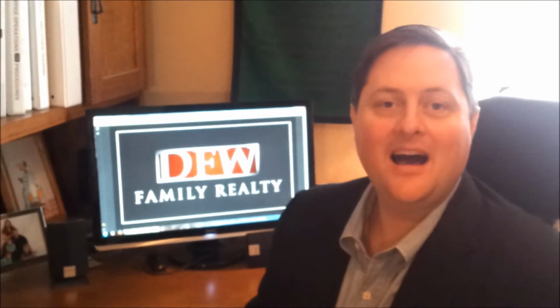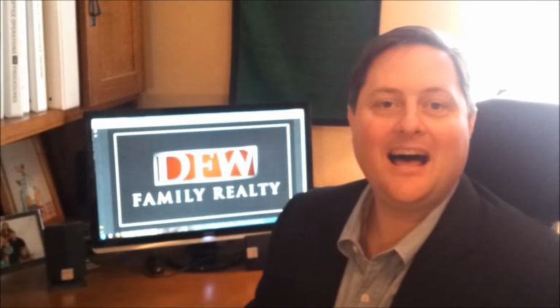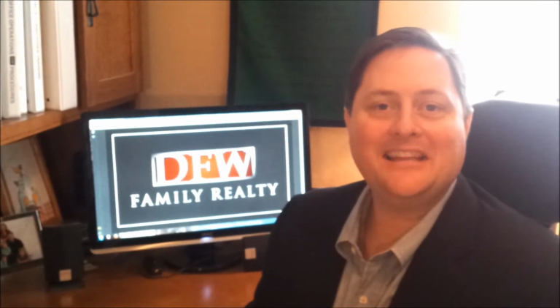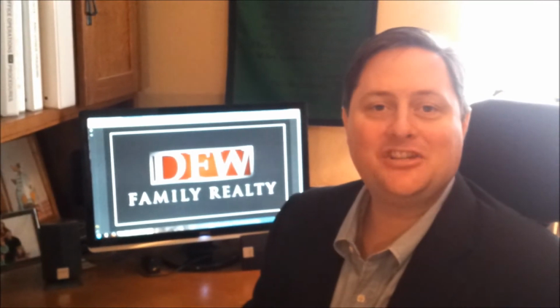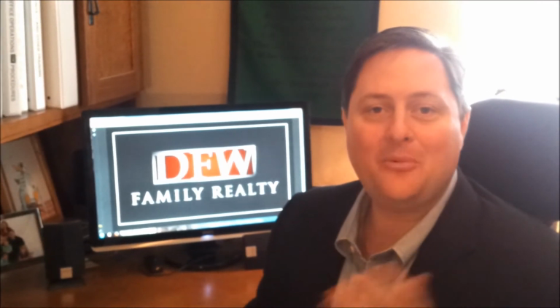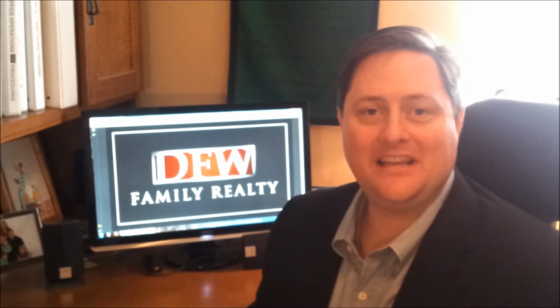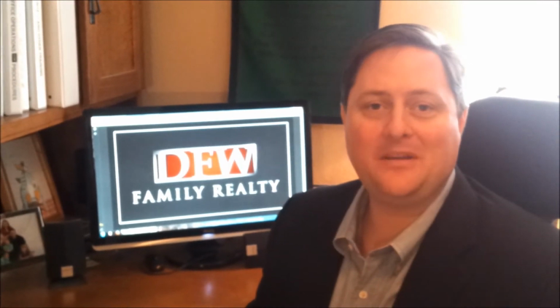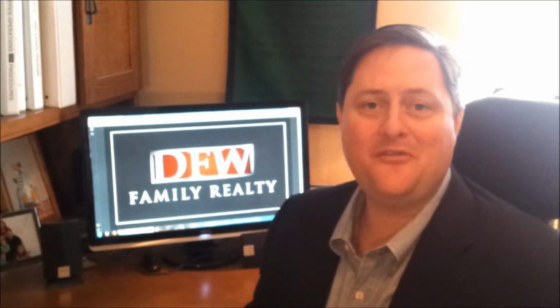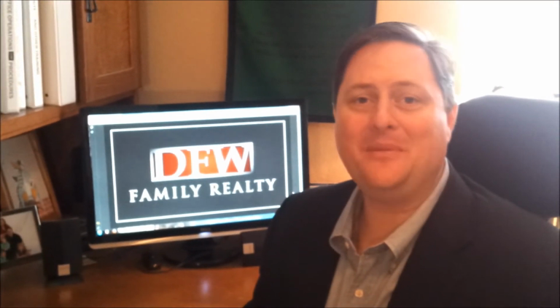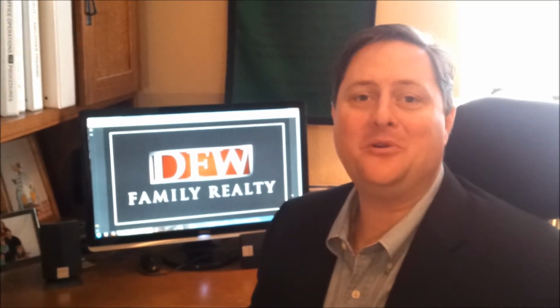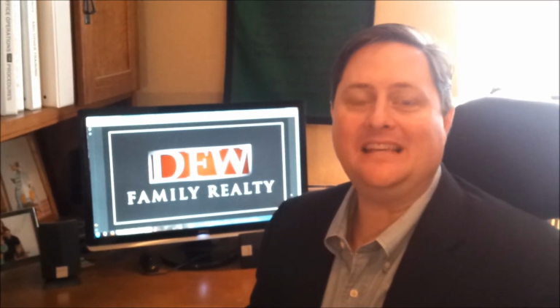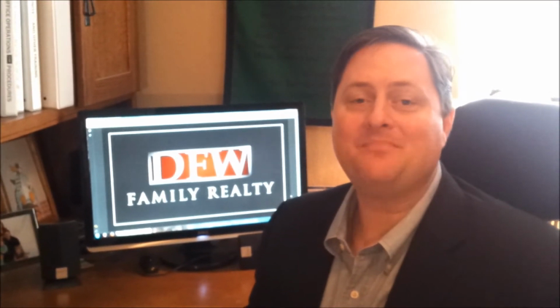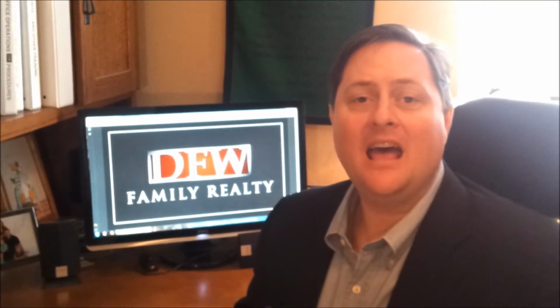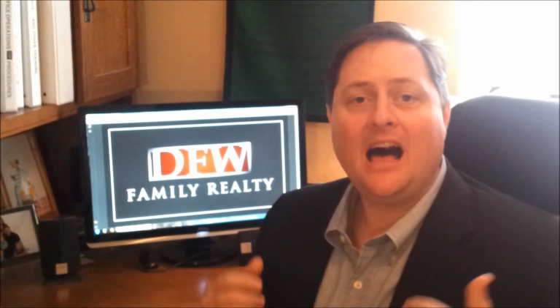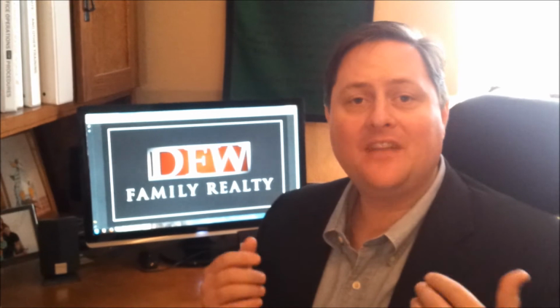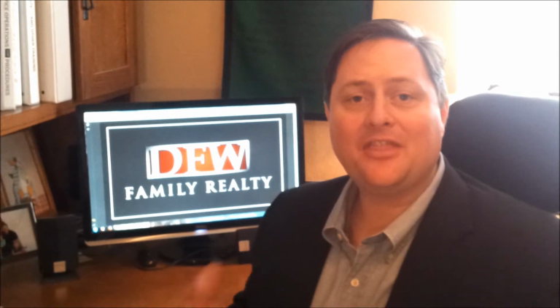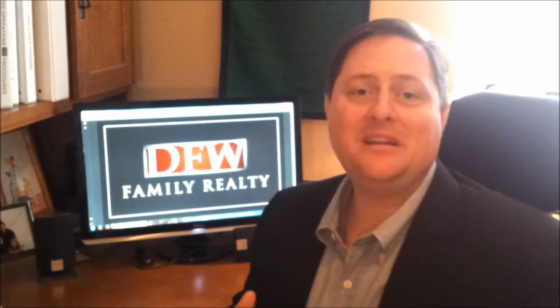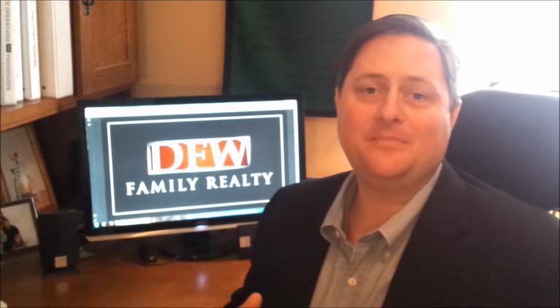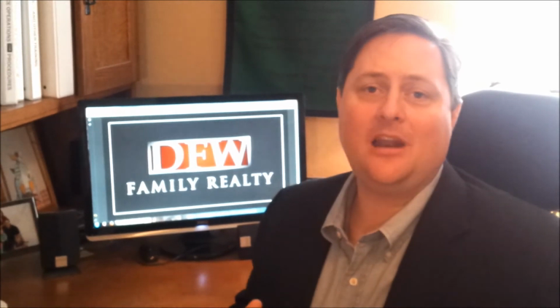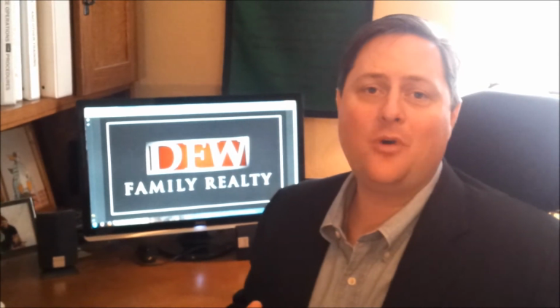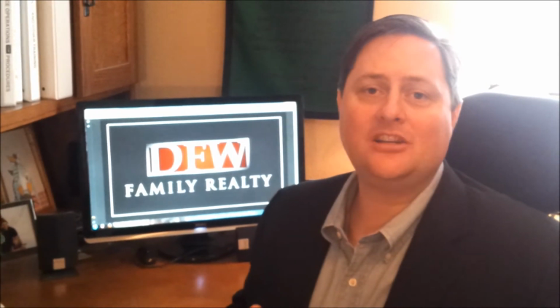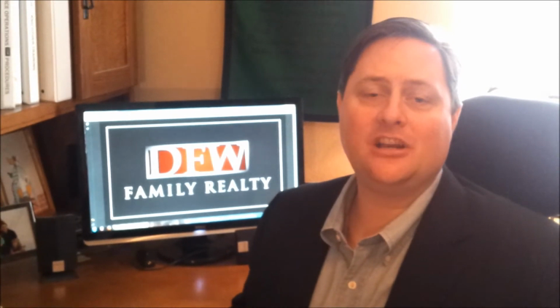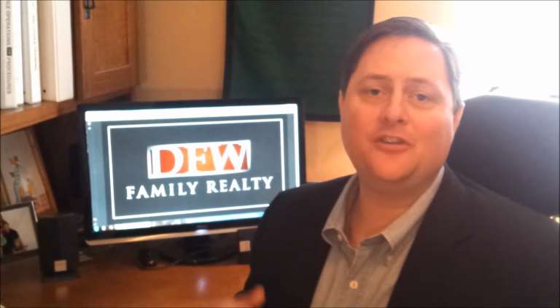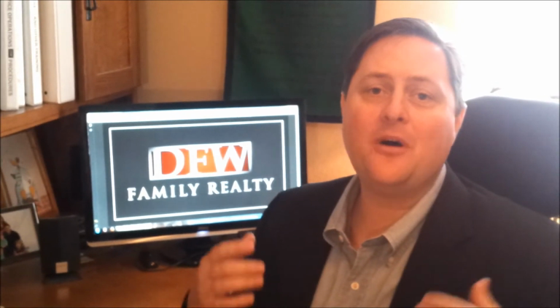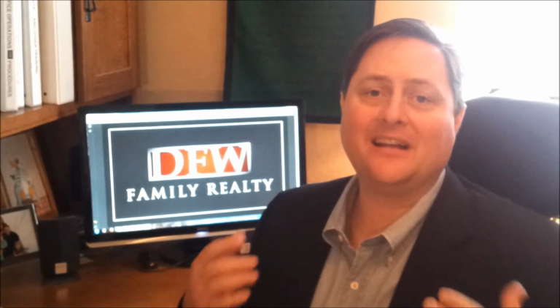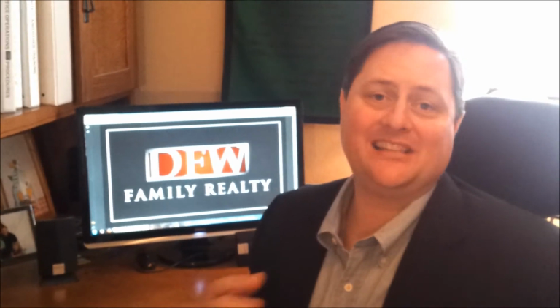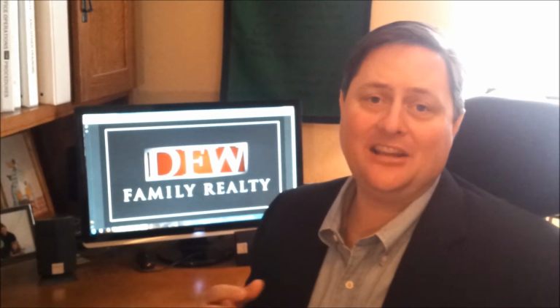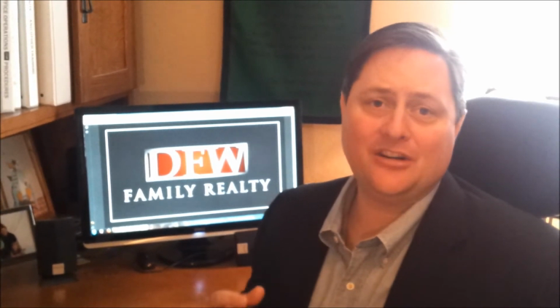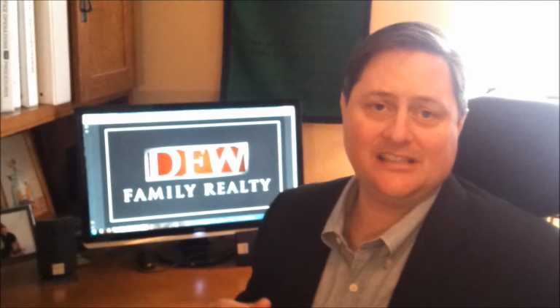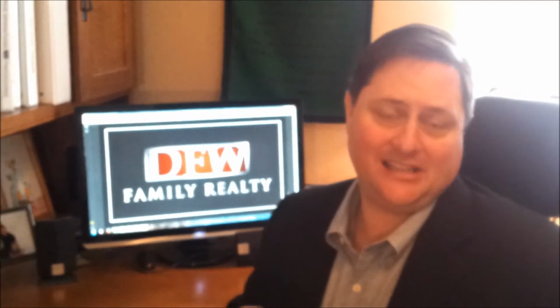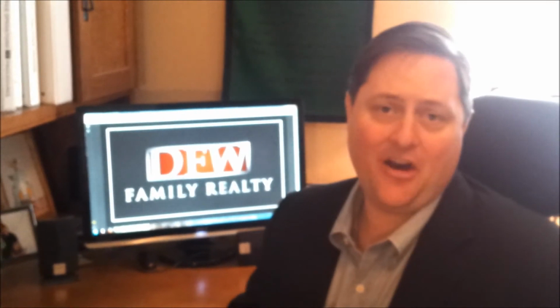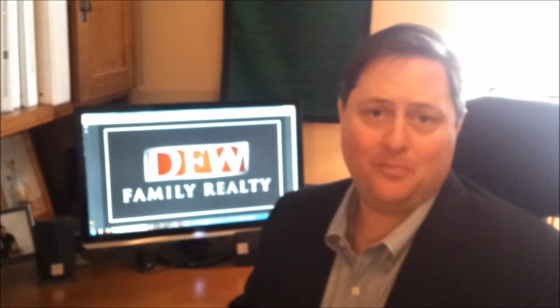Hi, it's John with DFW Family Realty. I've got three tips that I wanted to share with you about selling your existing home.